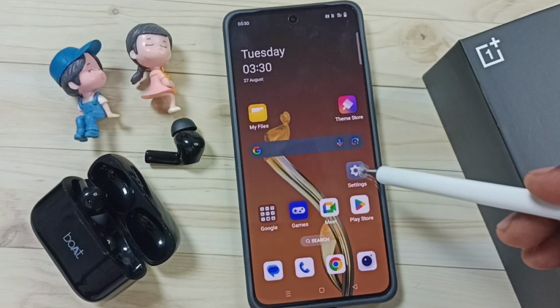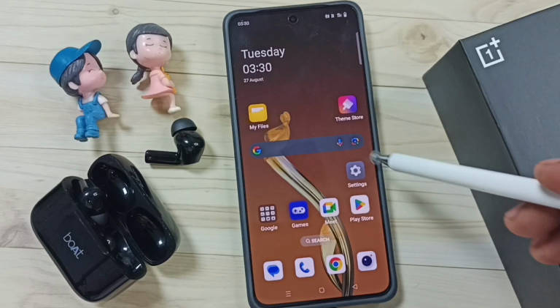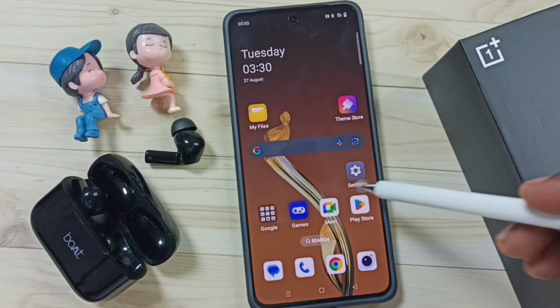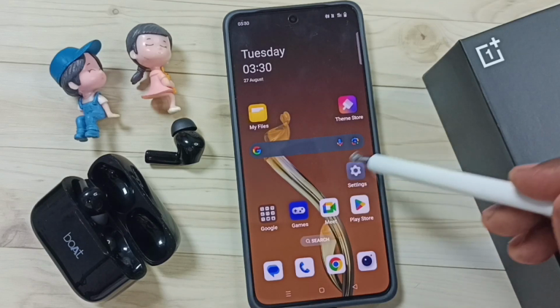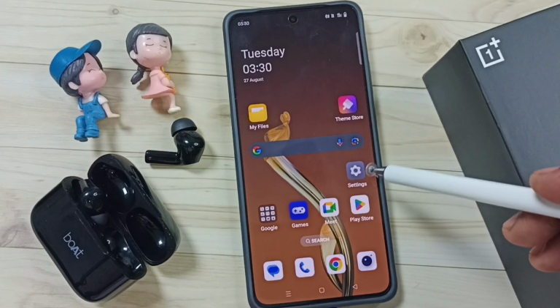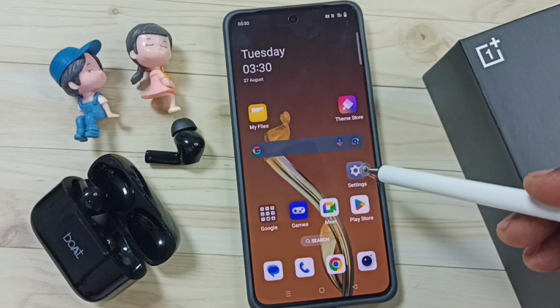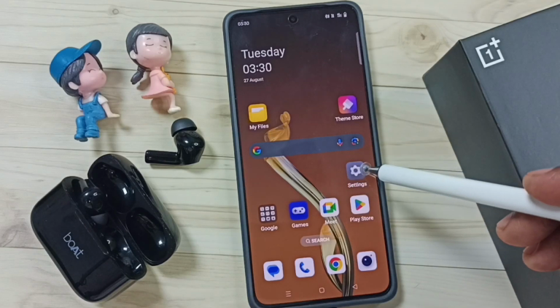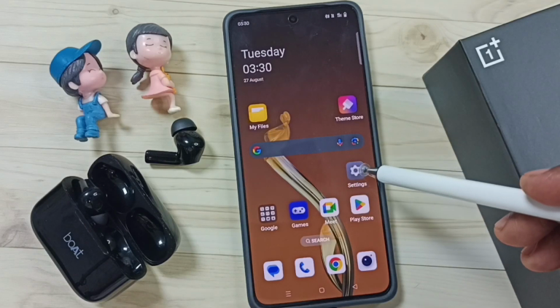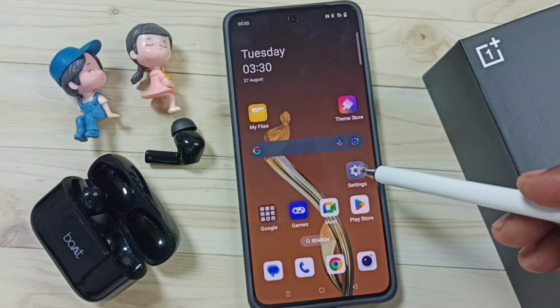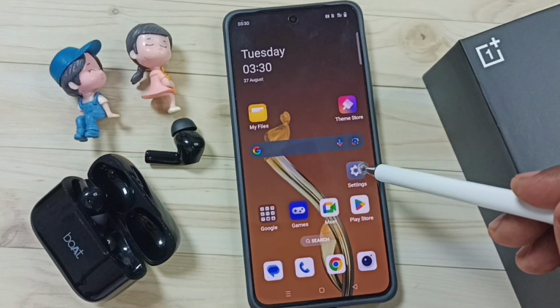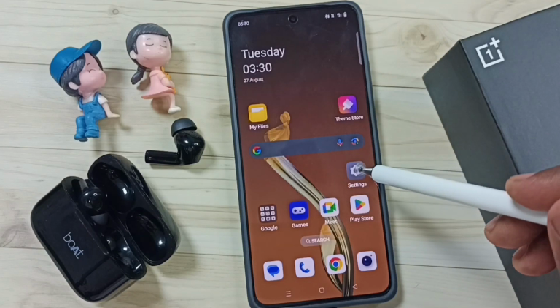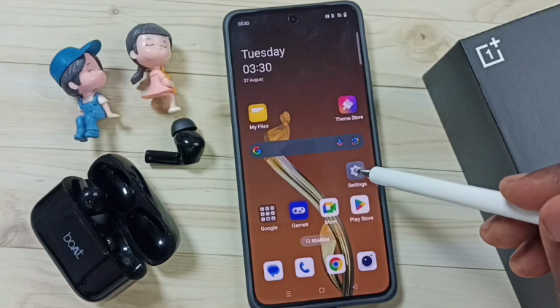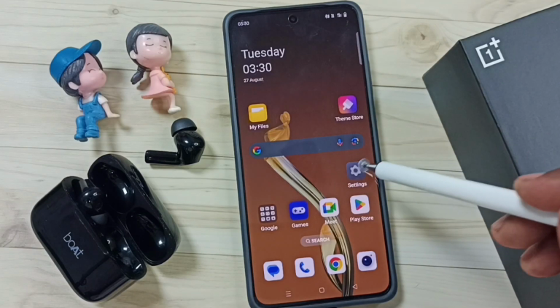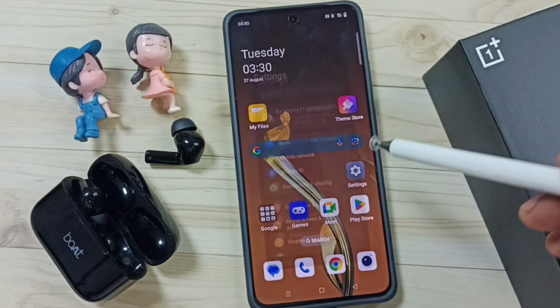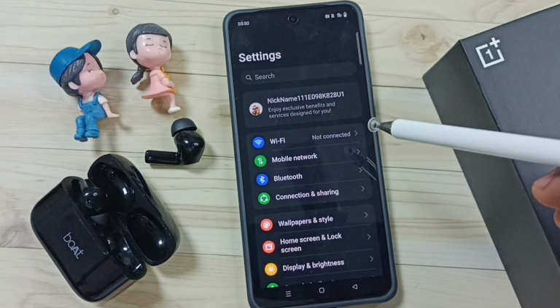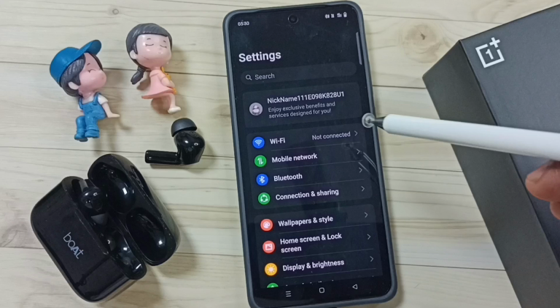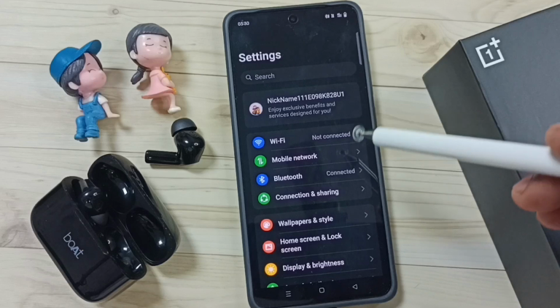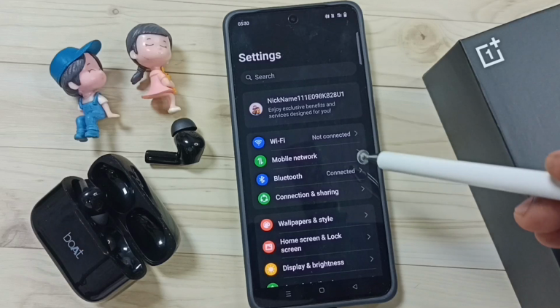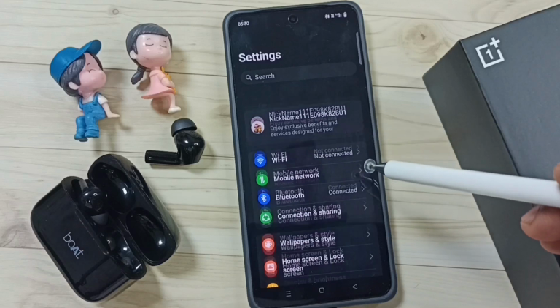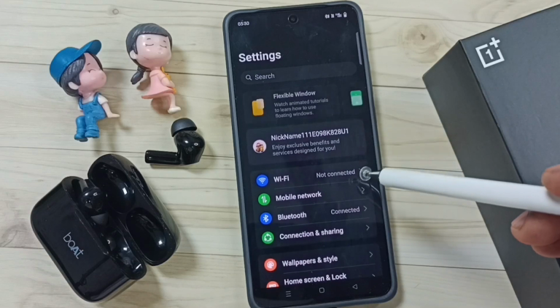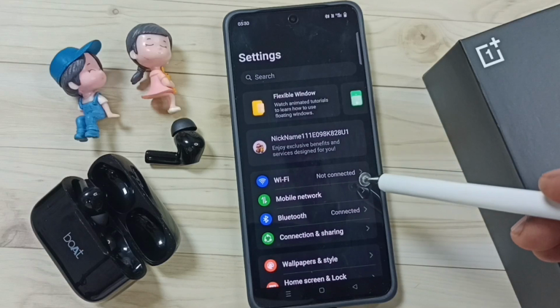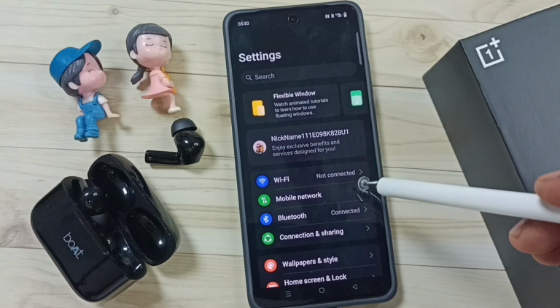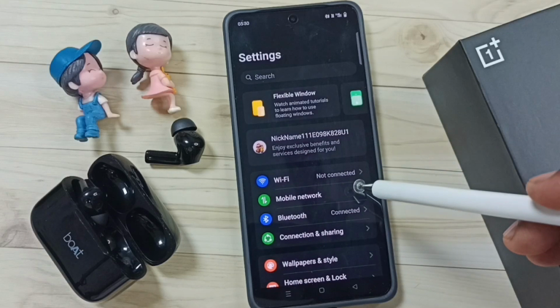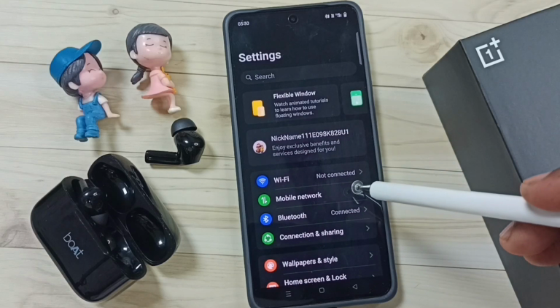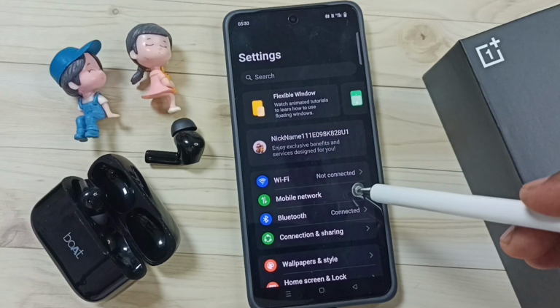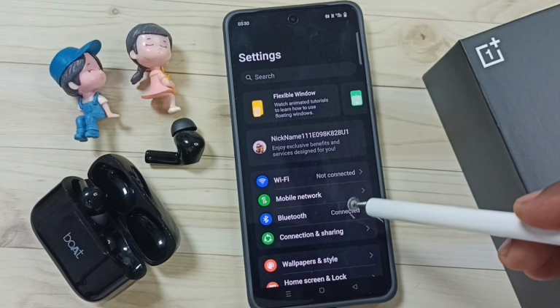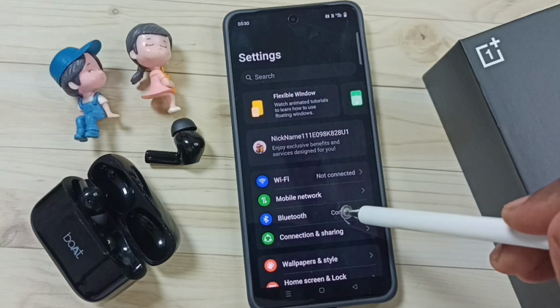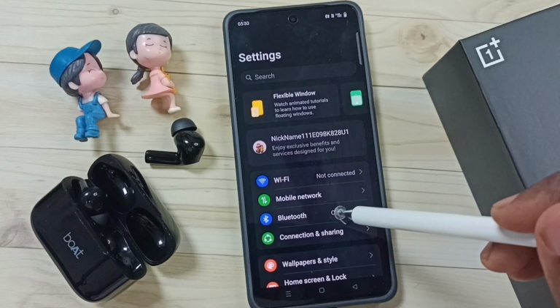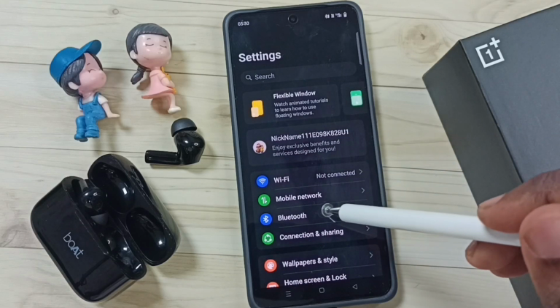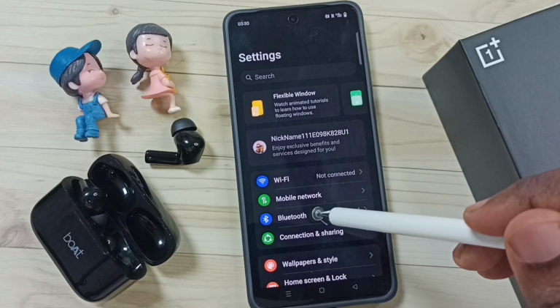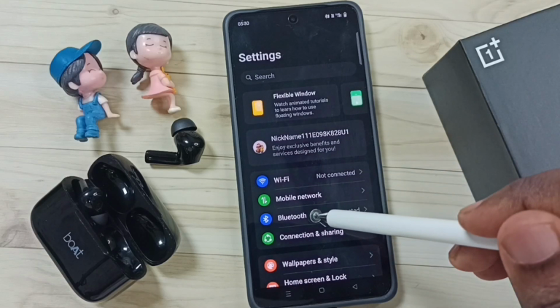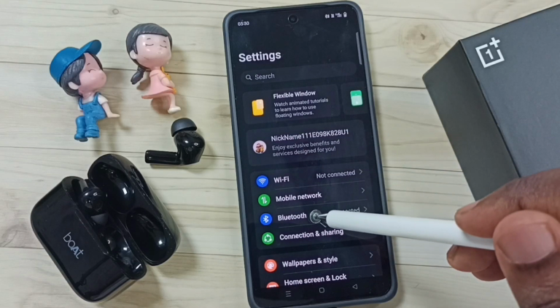Go to Settings — tap on the Settings app icon. Then tap on Bluetooth.